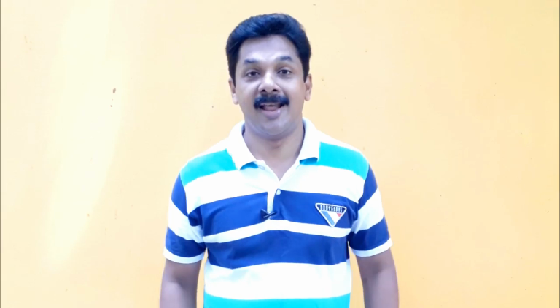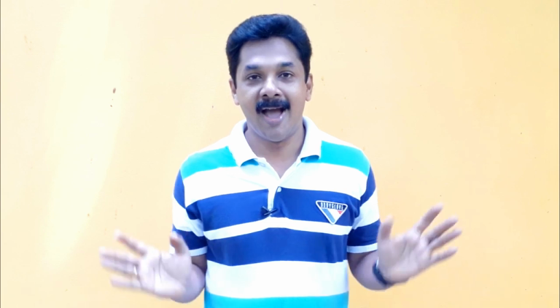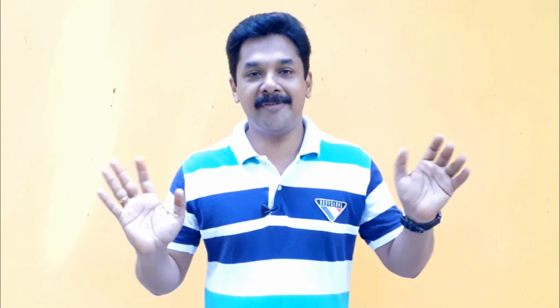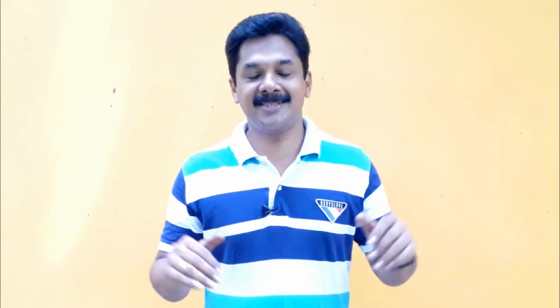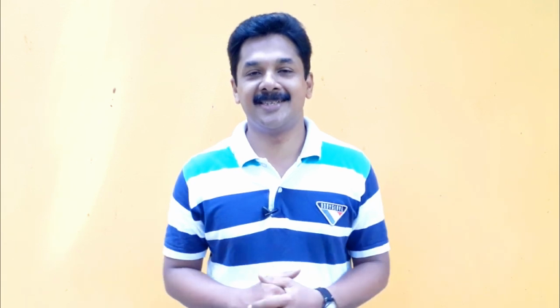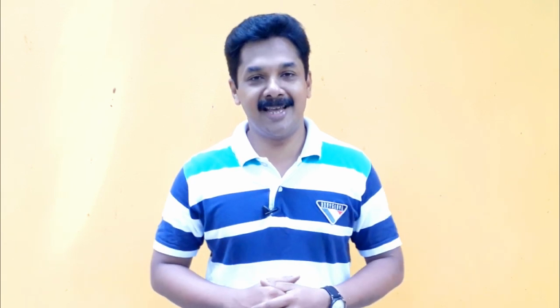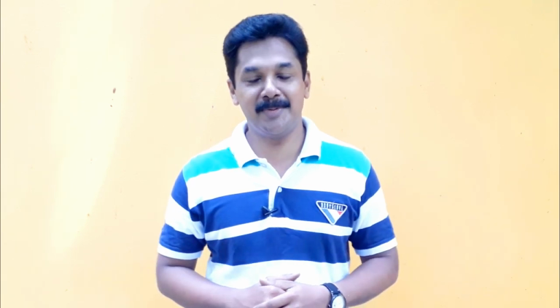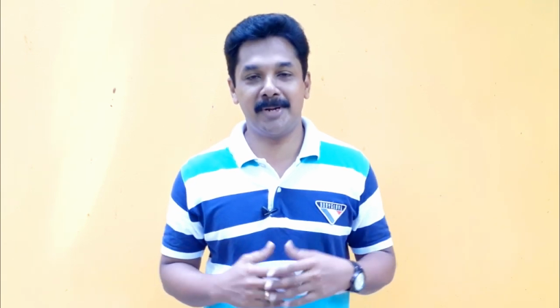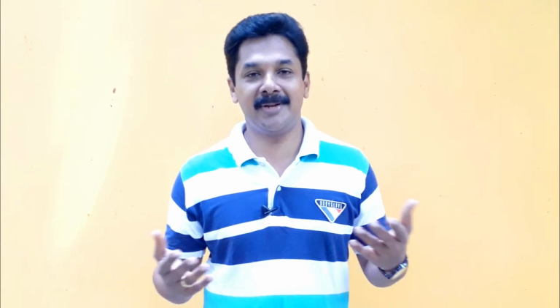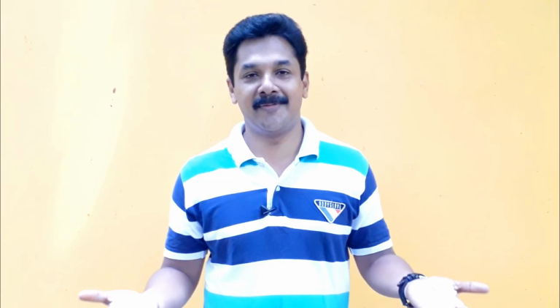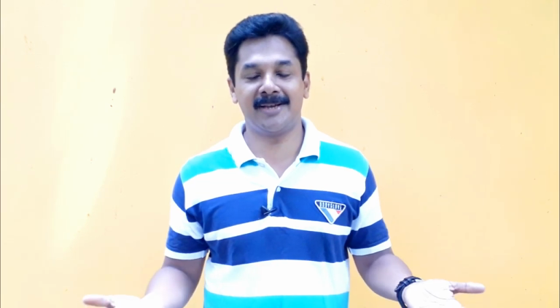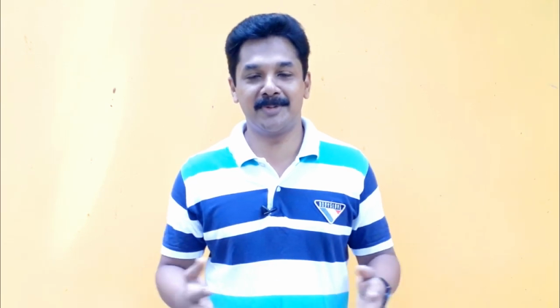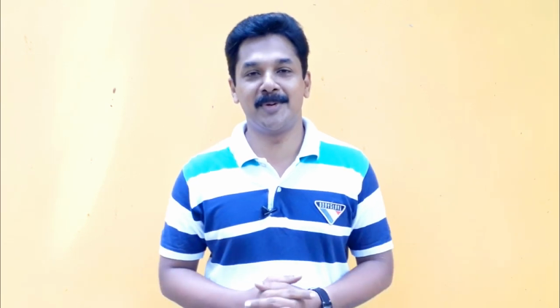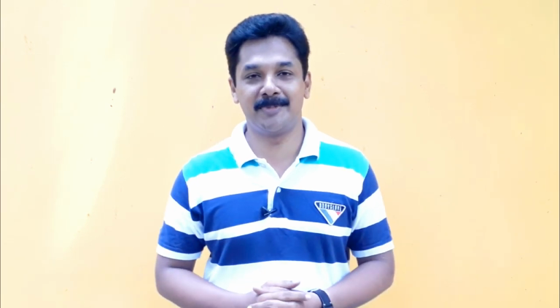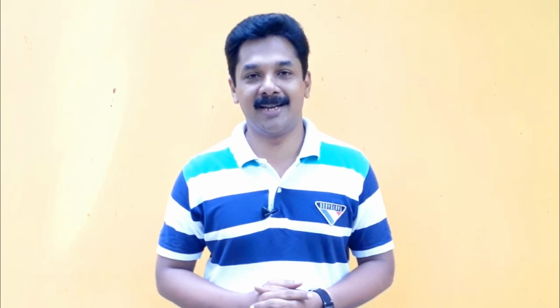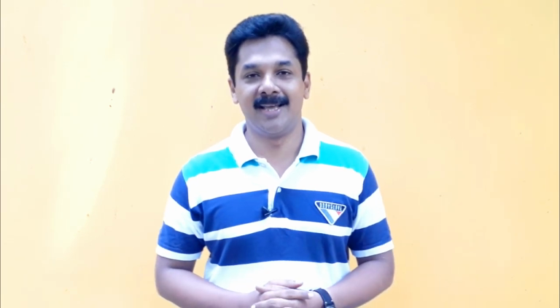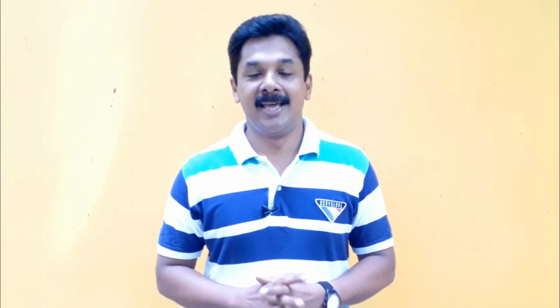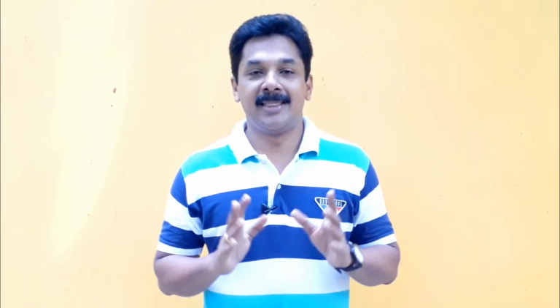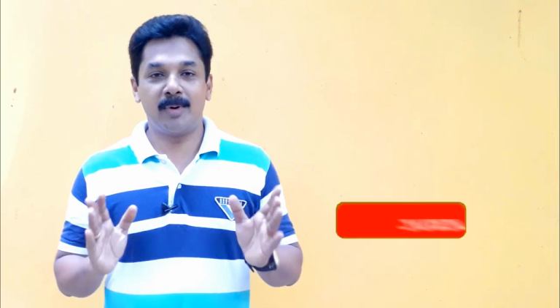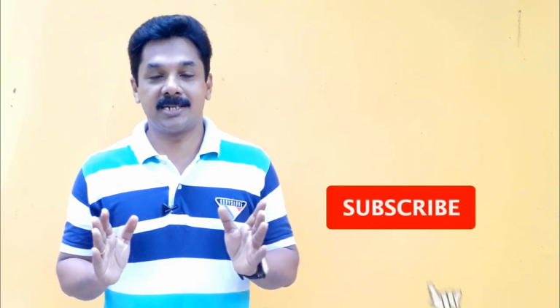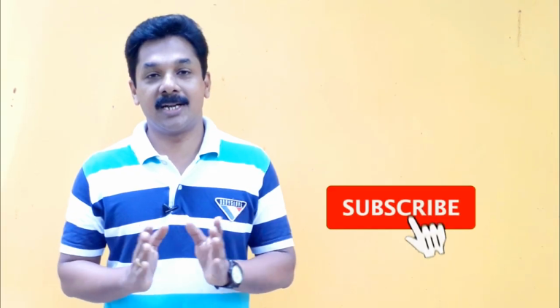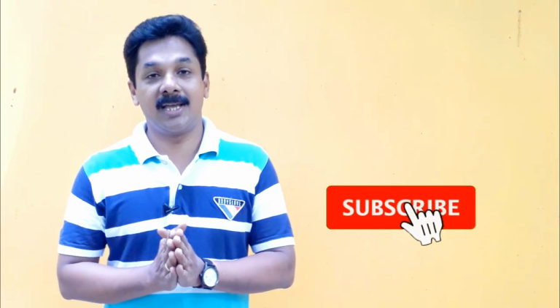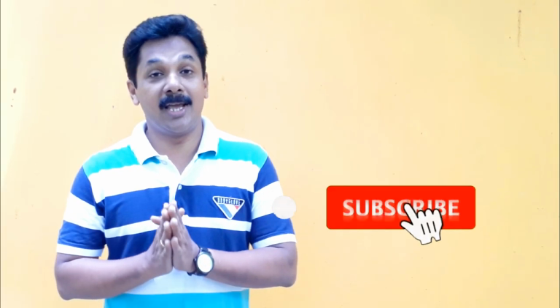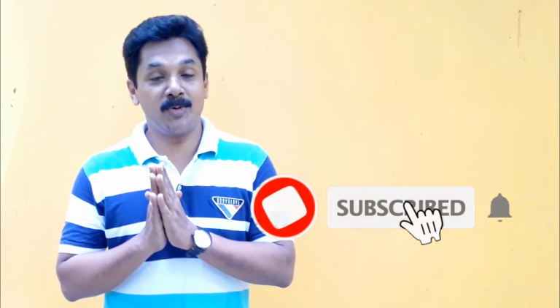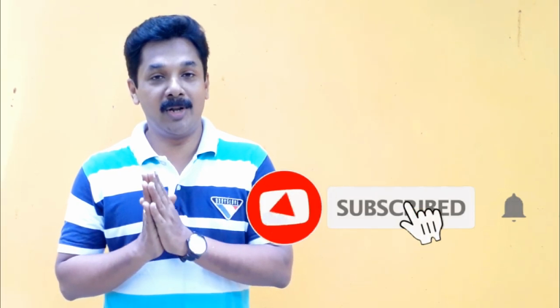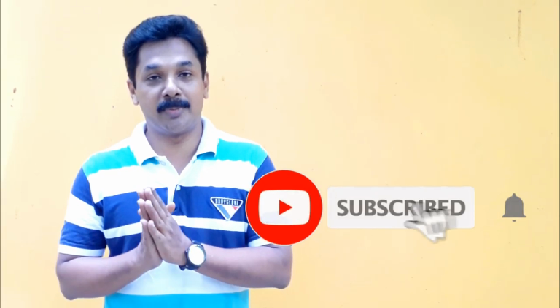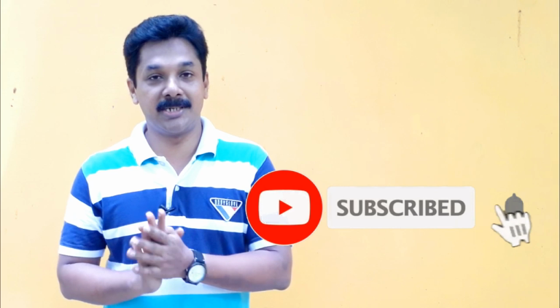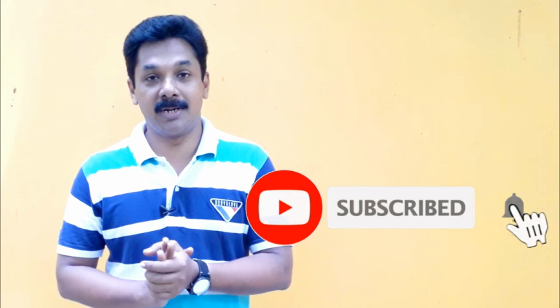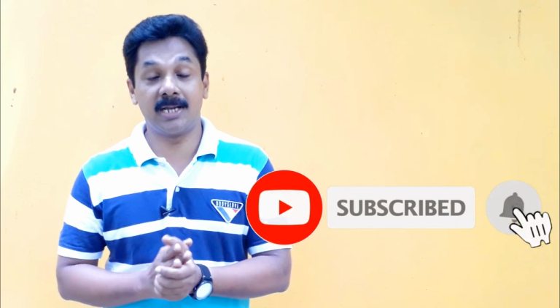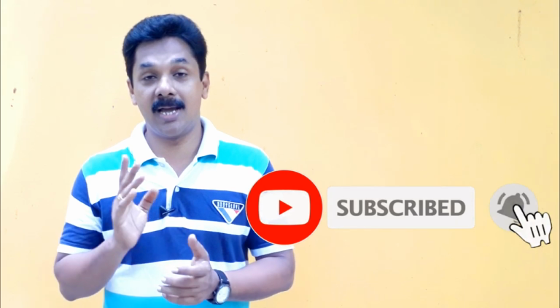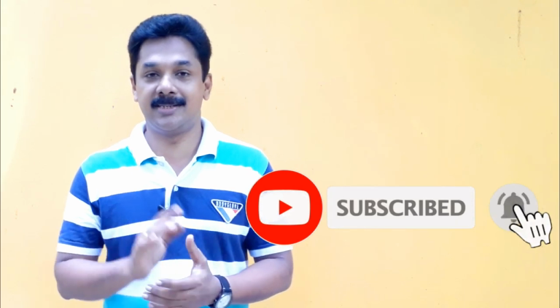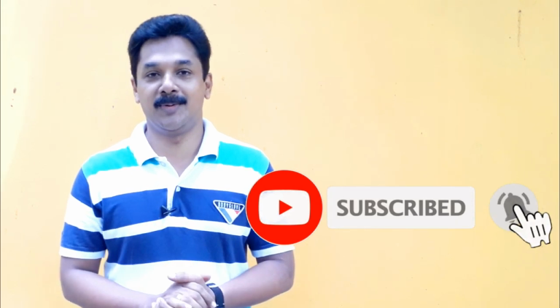Hi friends, welcome to my YouTube channel. We are very interested in the Kai Channel.